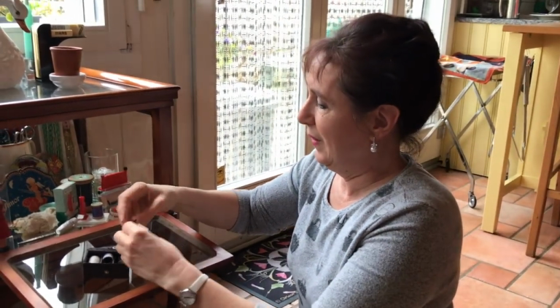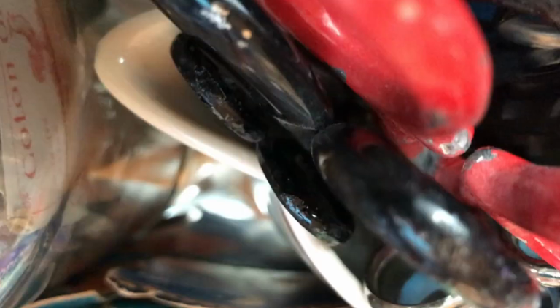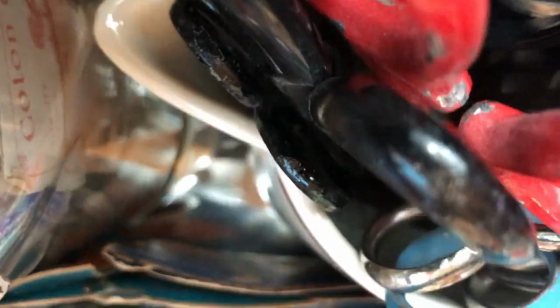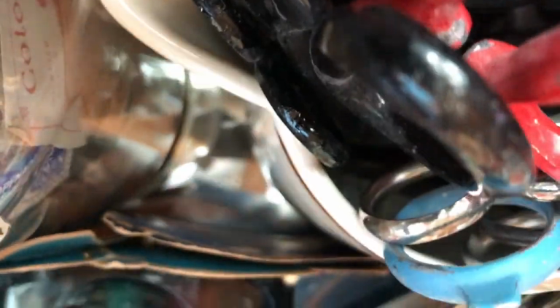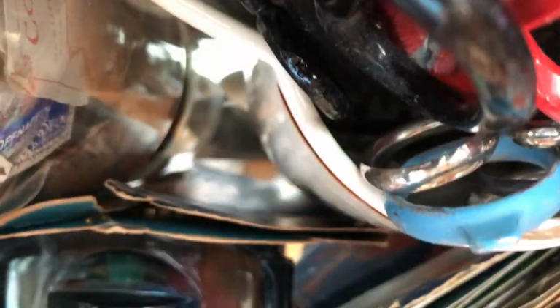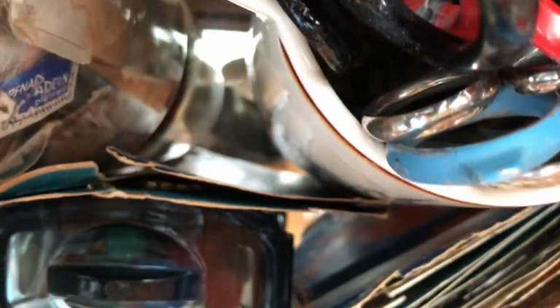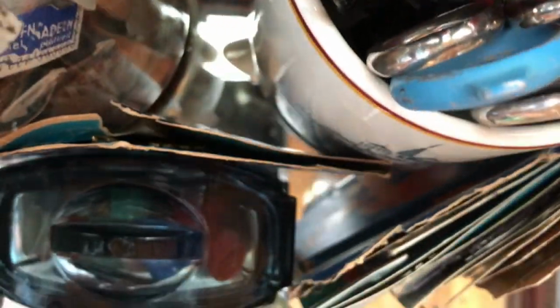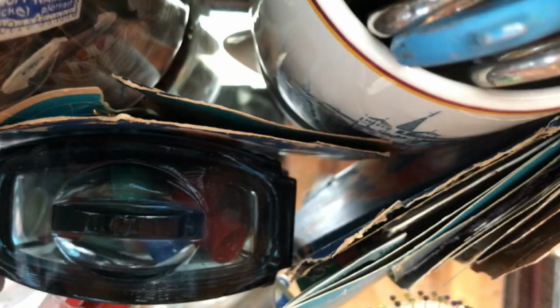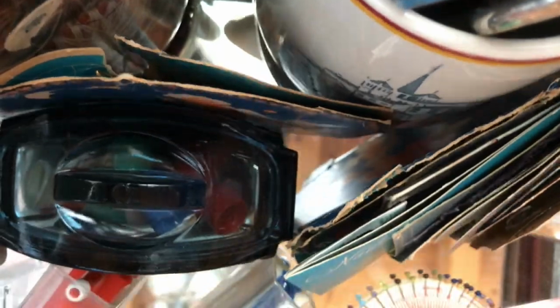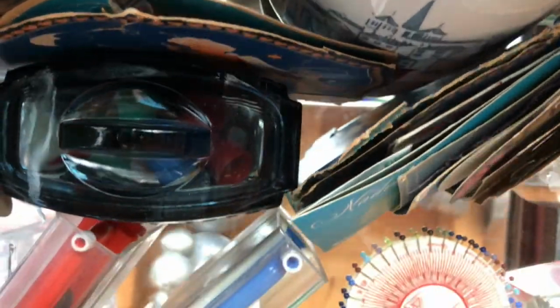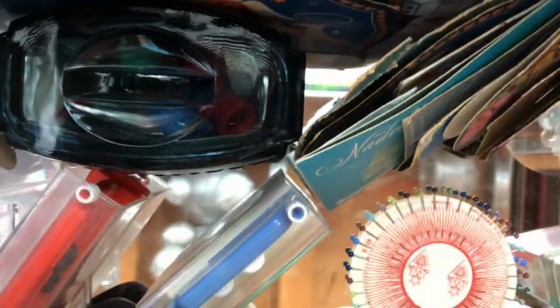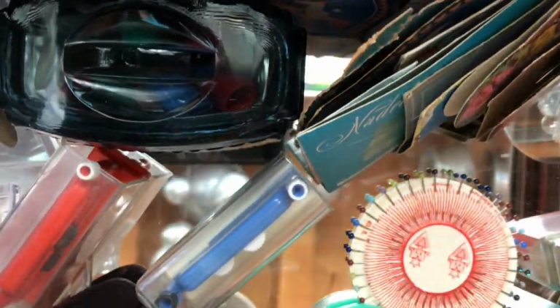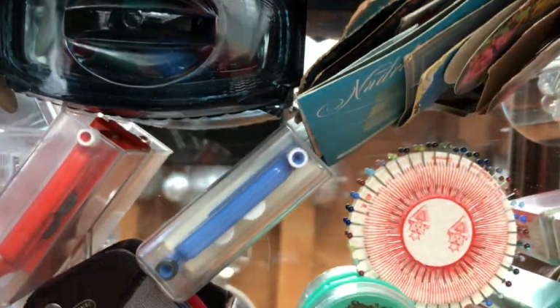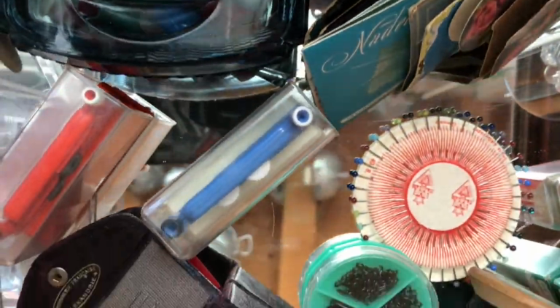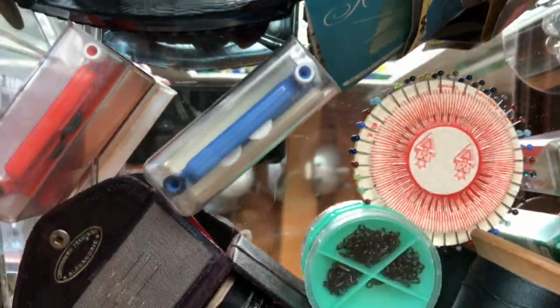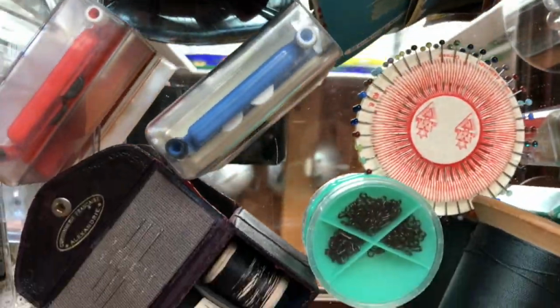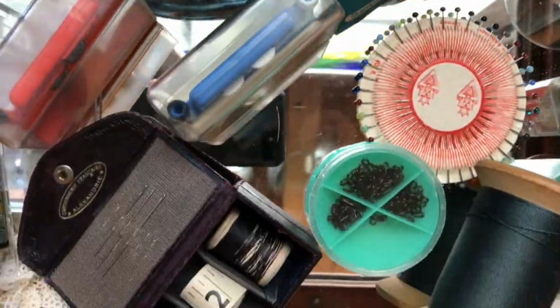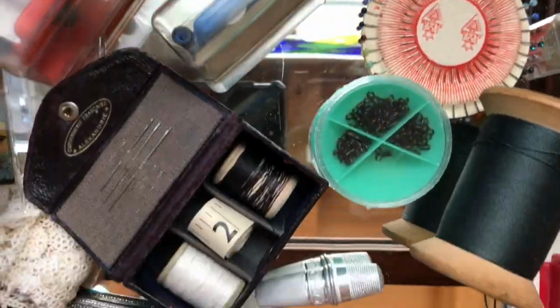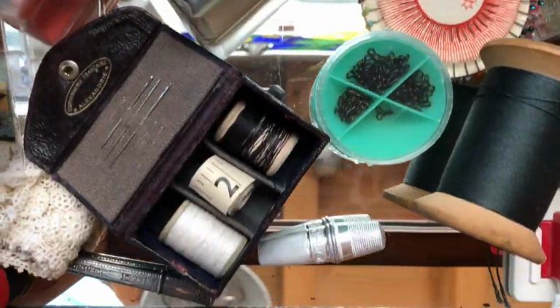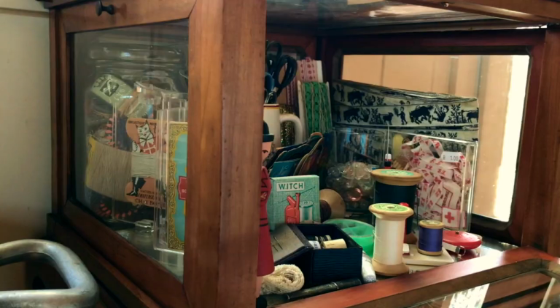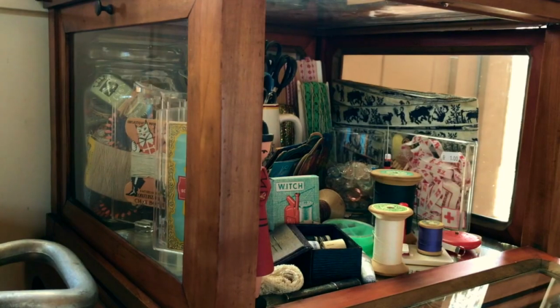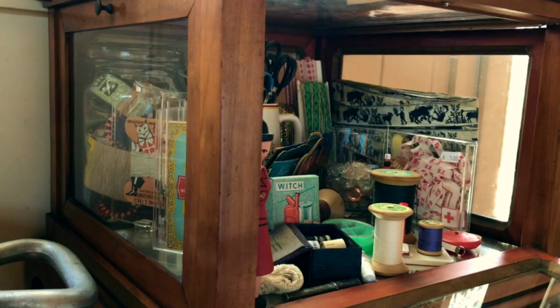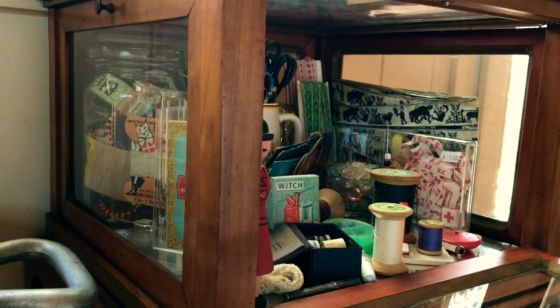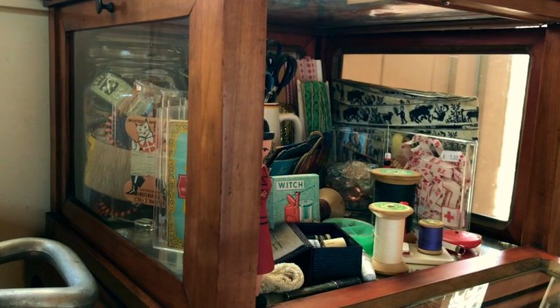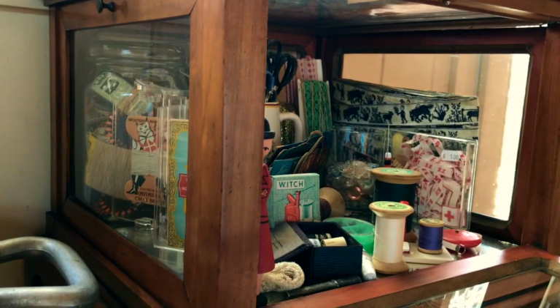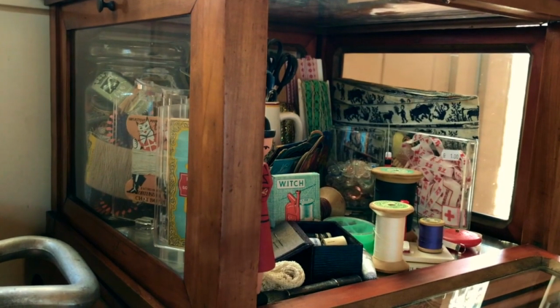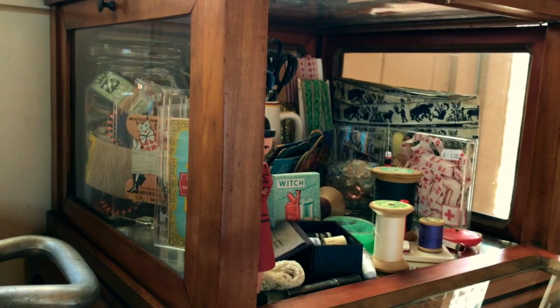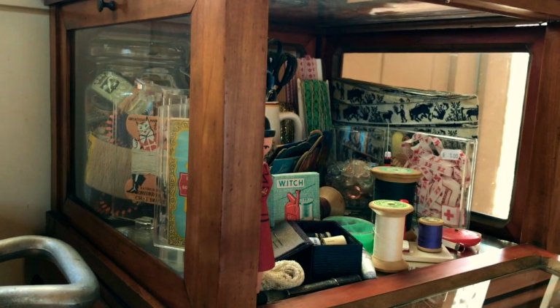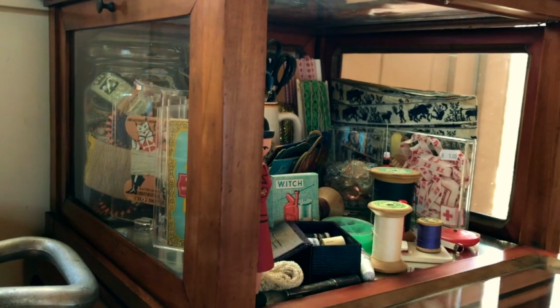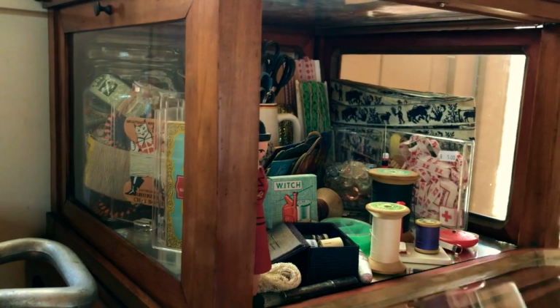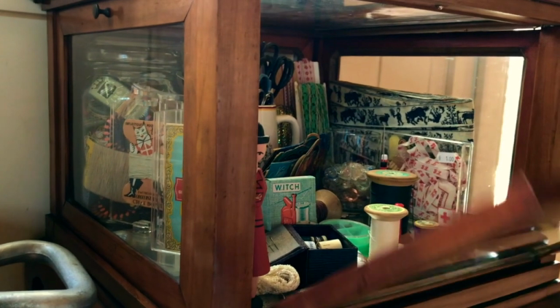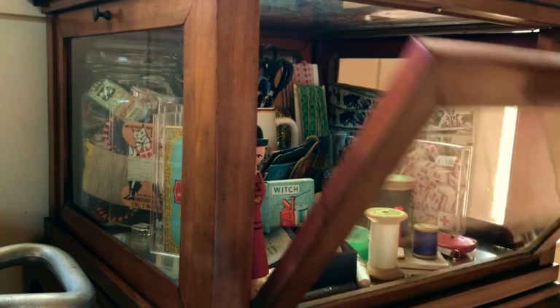So this is just a little temporary collection, which might get rearranged and put somewhere else.